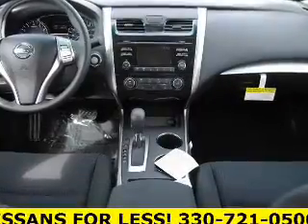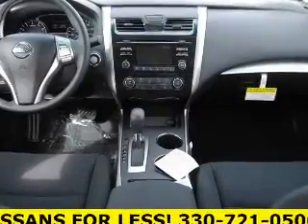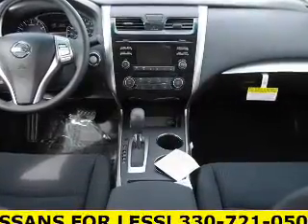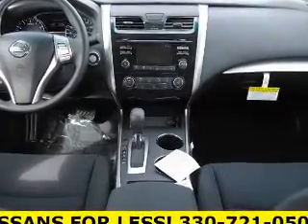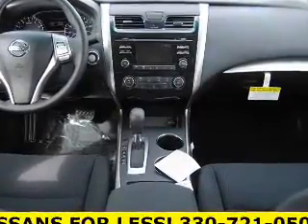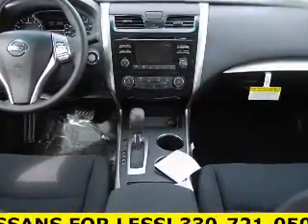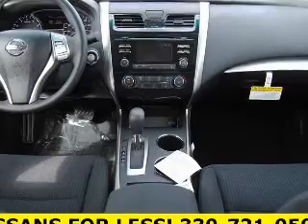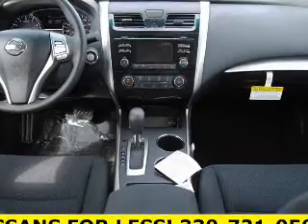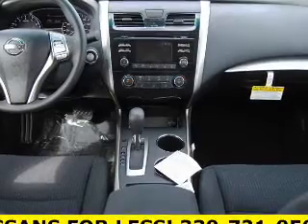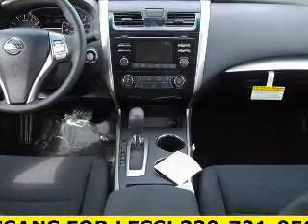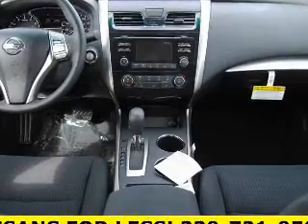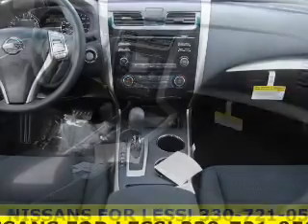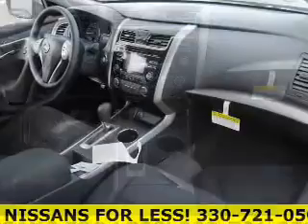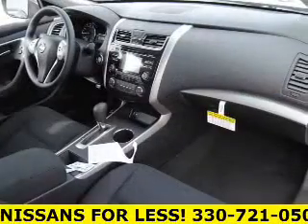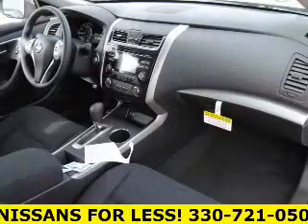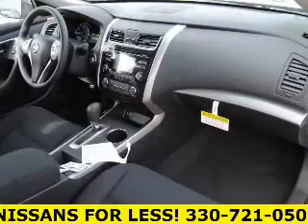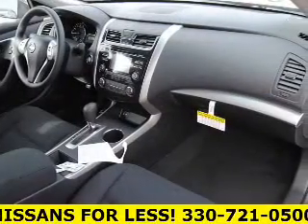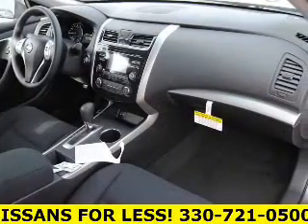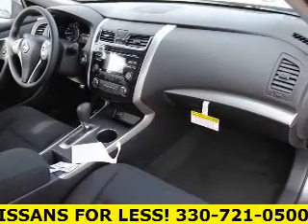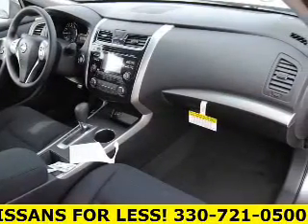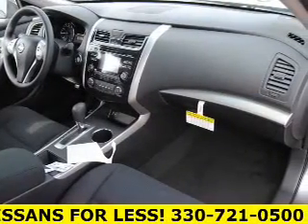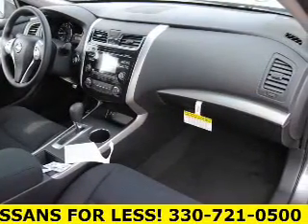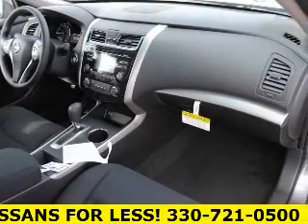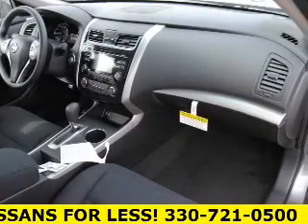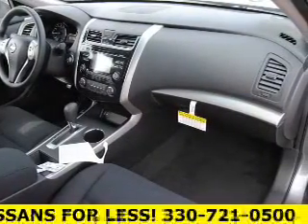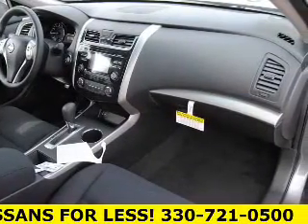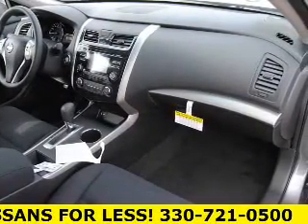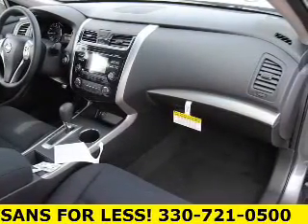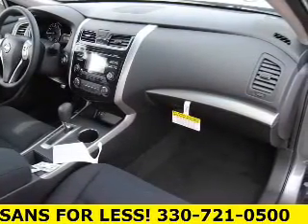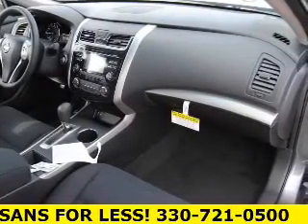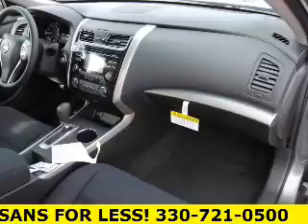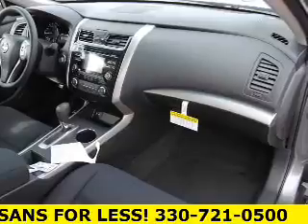Keyless entry, power windows, cruise control, an AM-FM stereo, power mirrors, an alarm system, and power steering.